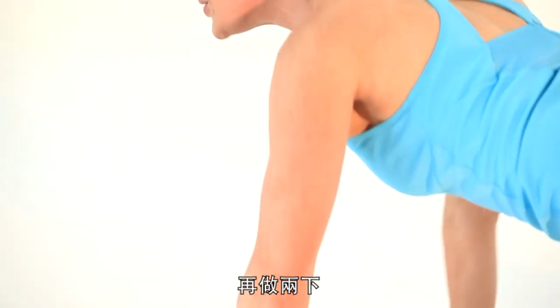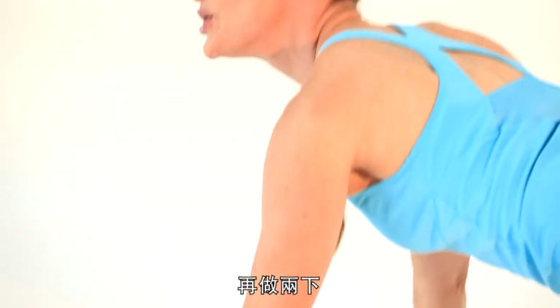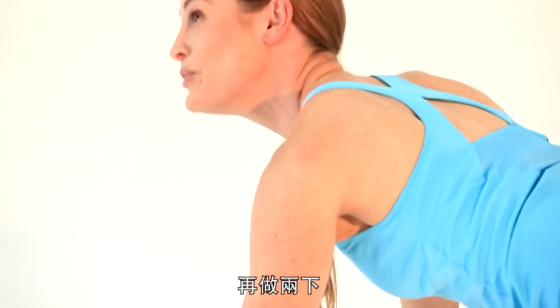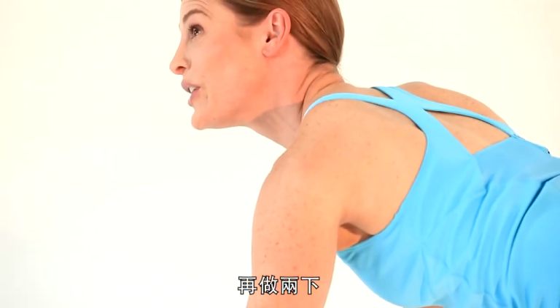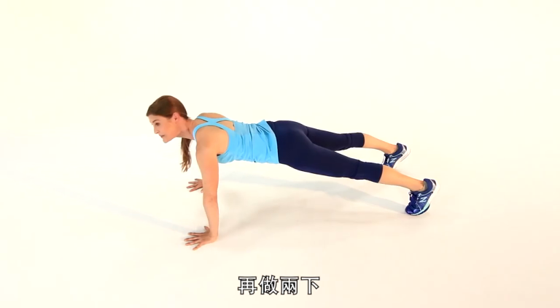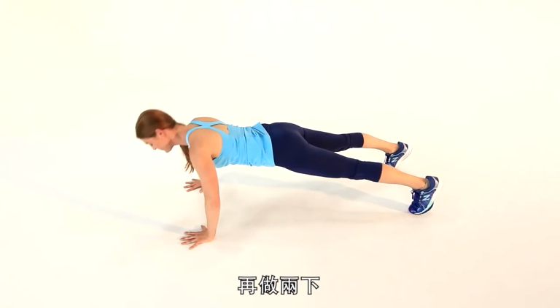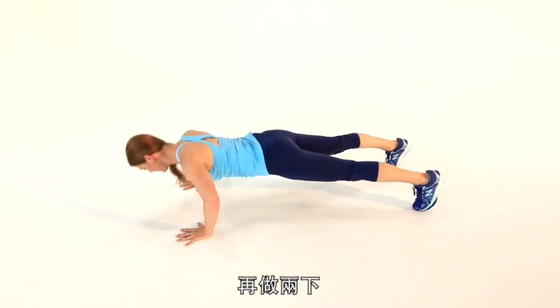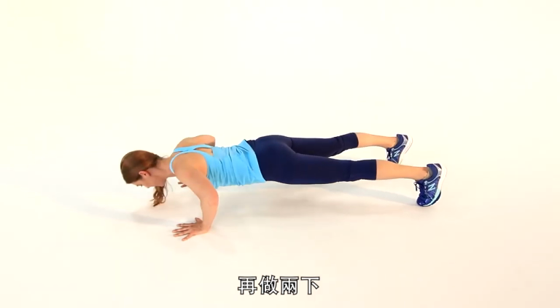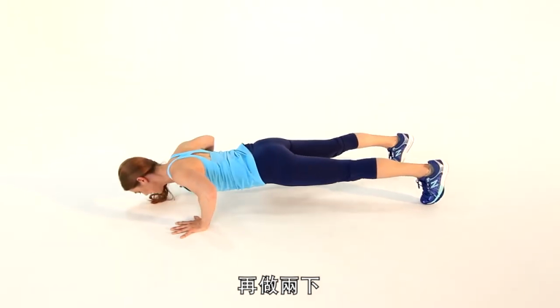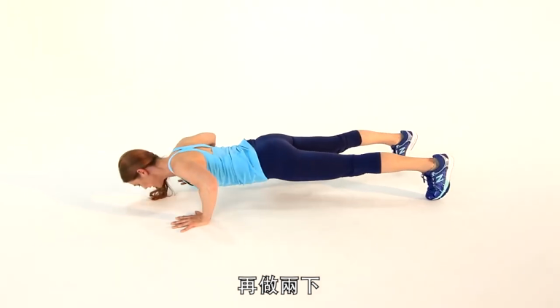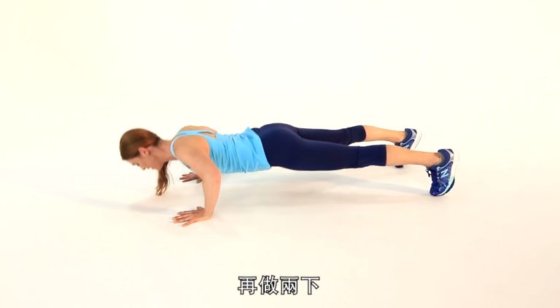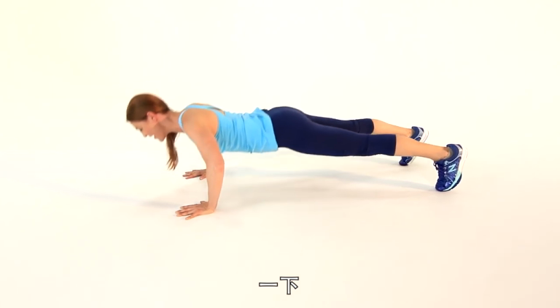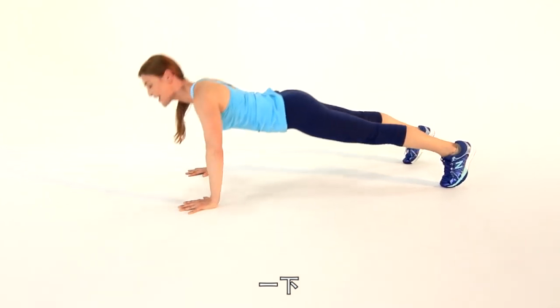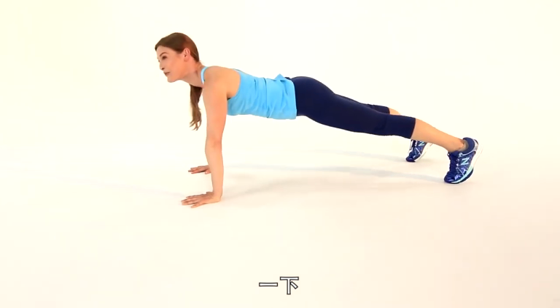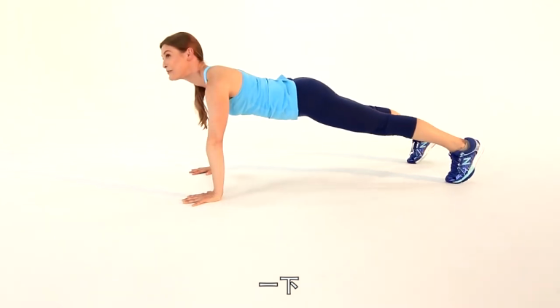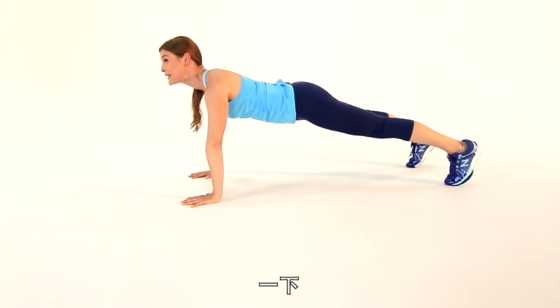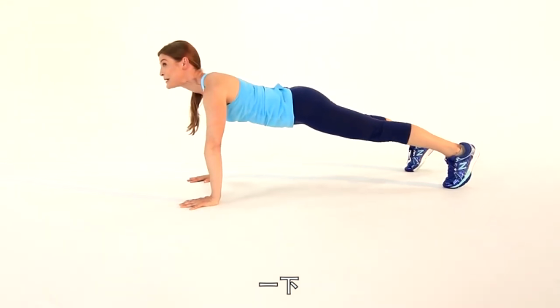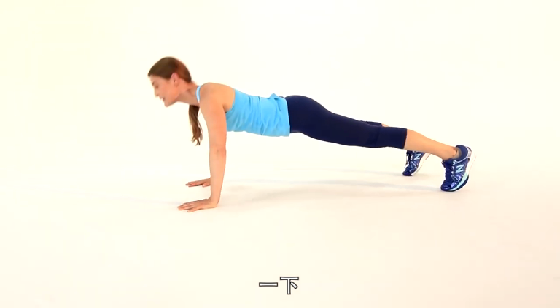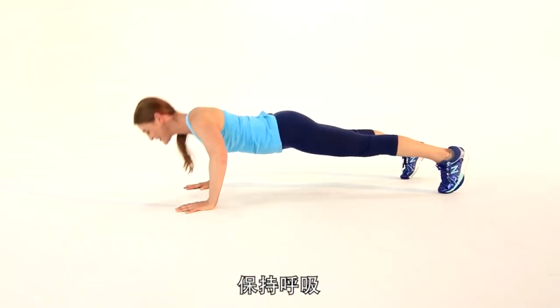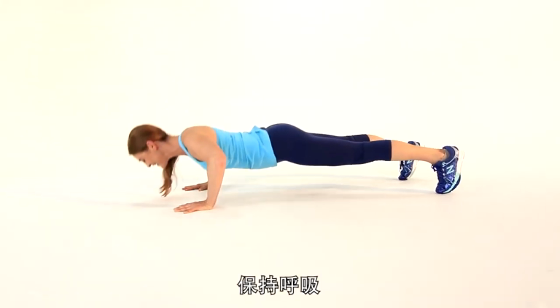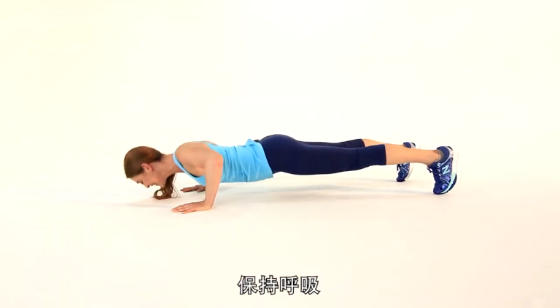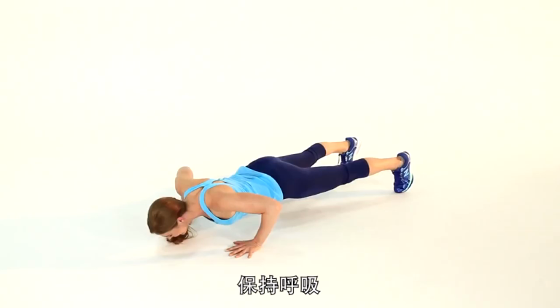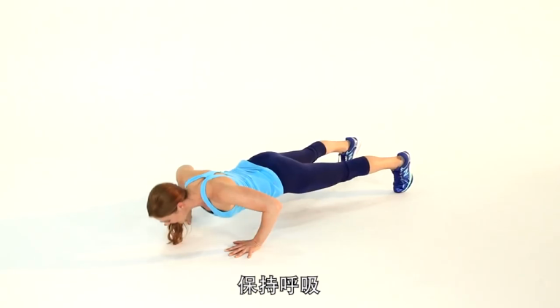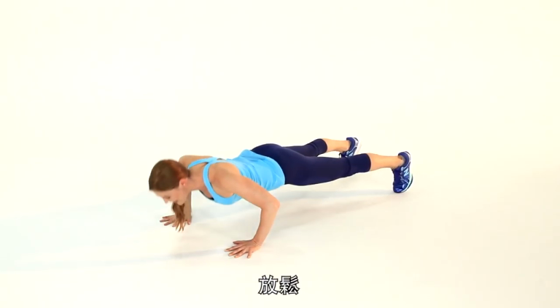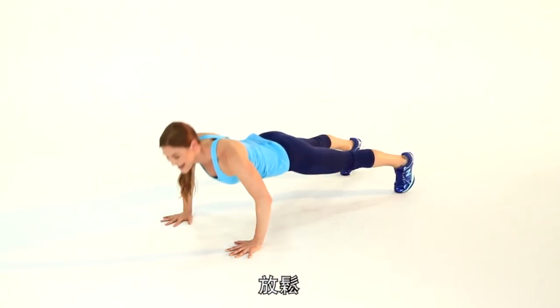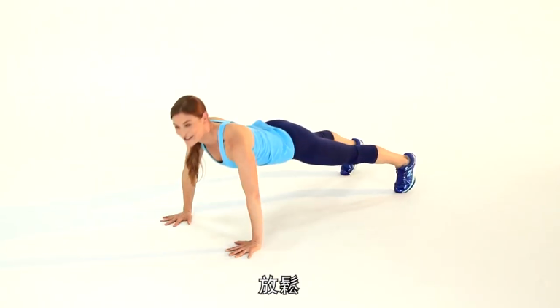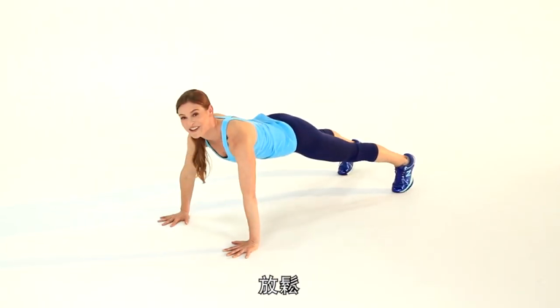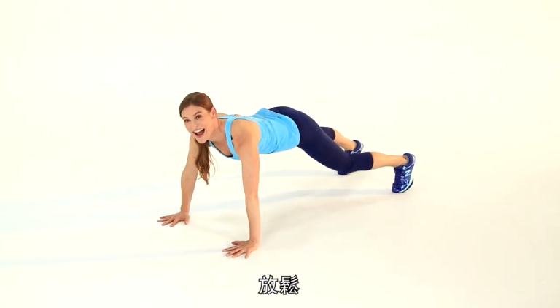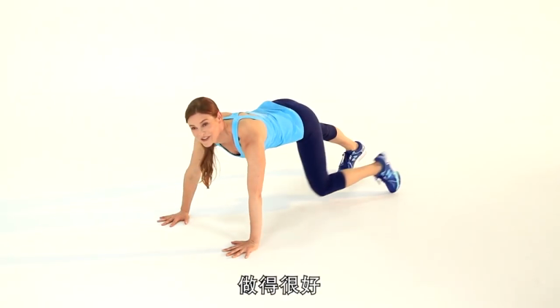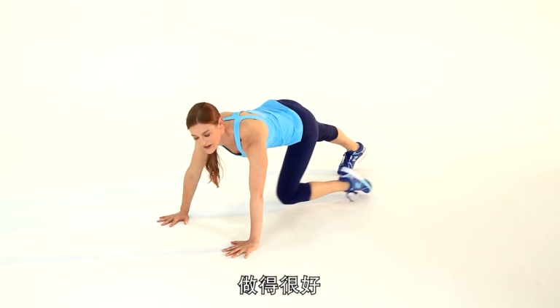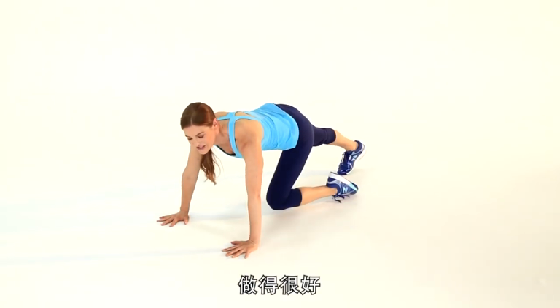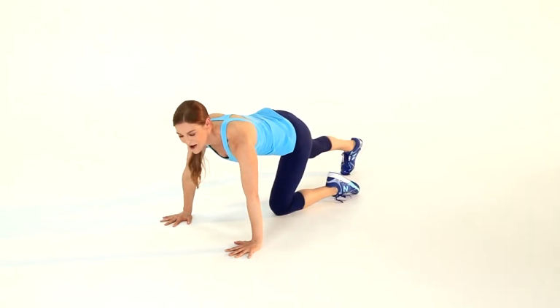Let's do two more. And one more — keep breathing. And relax. Great job.